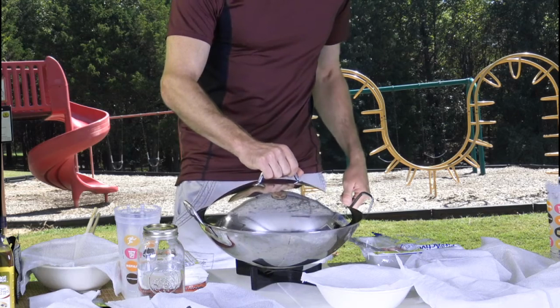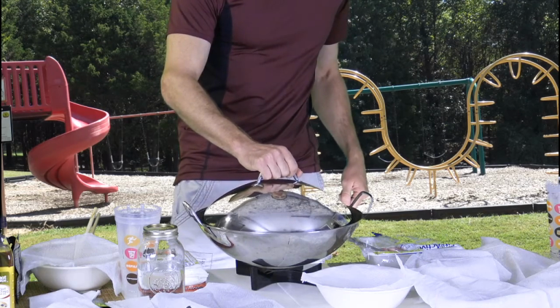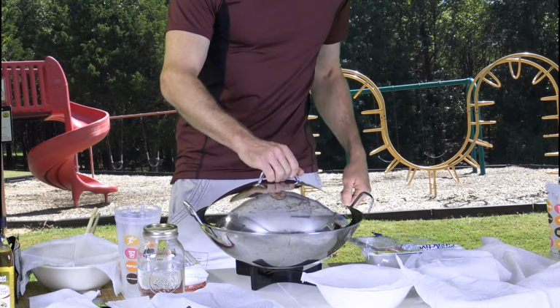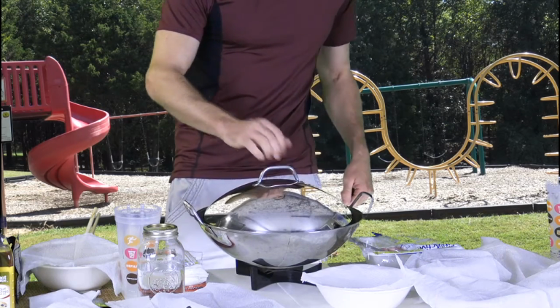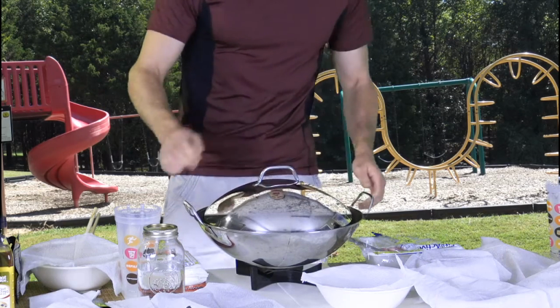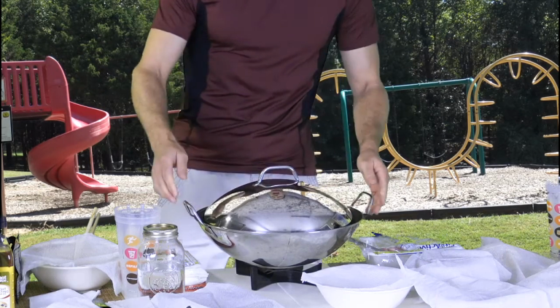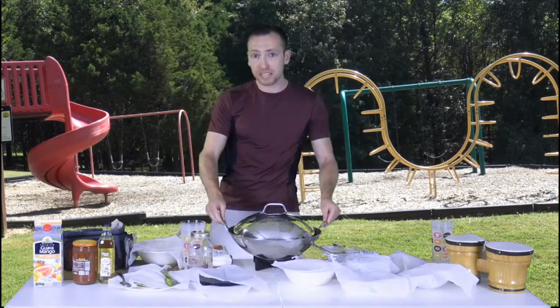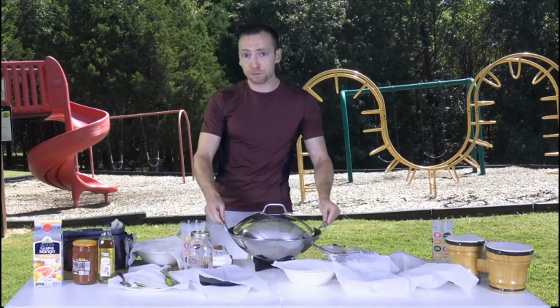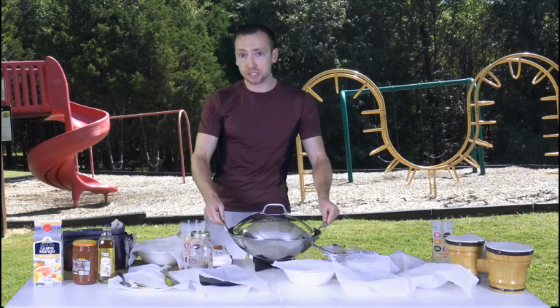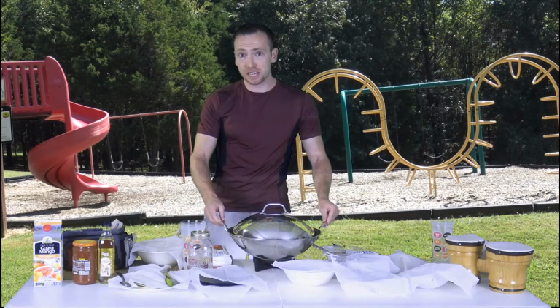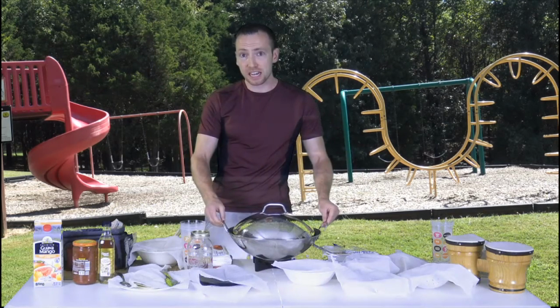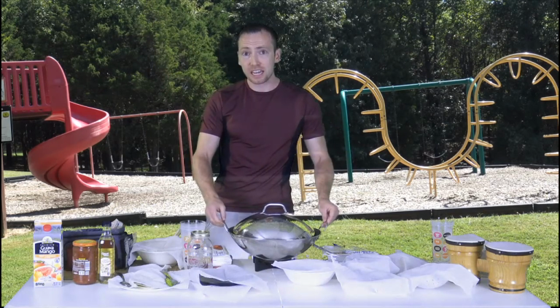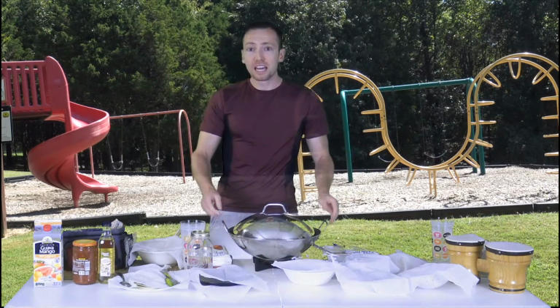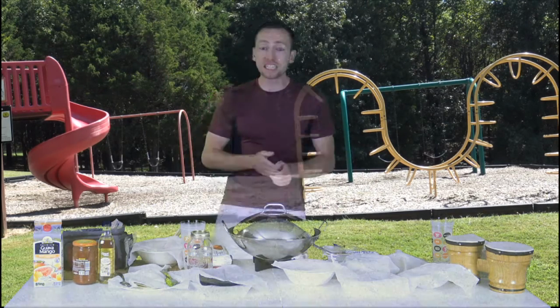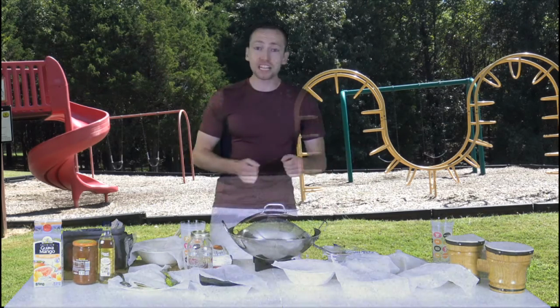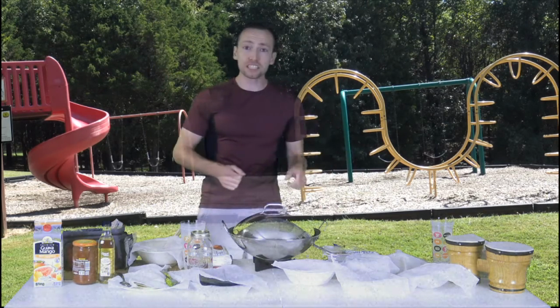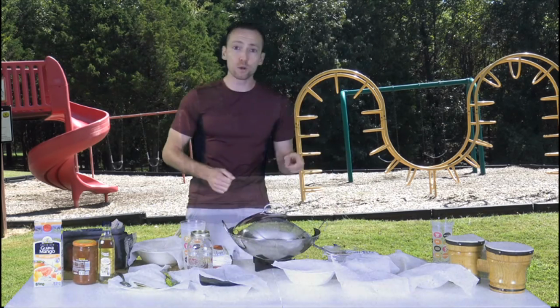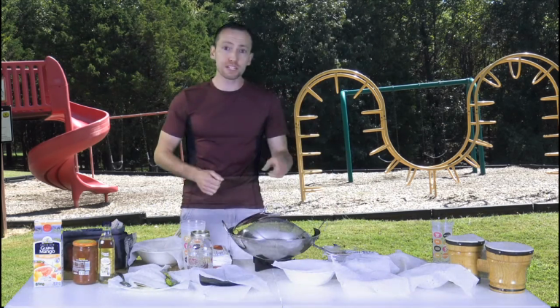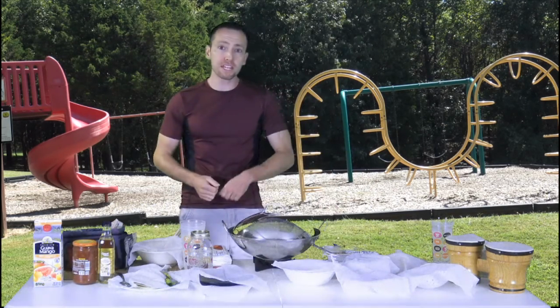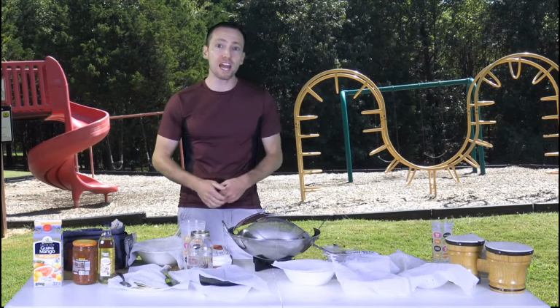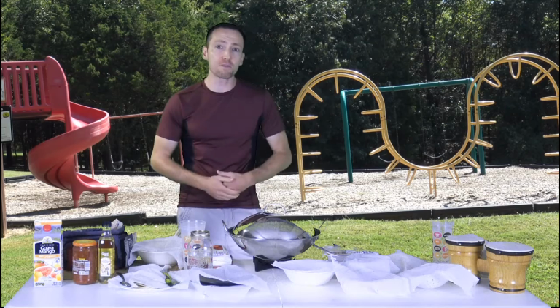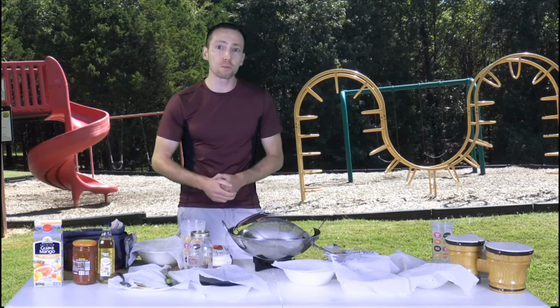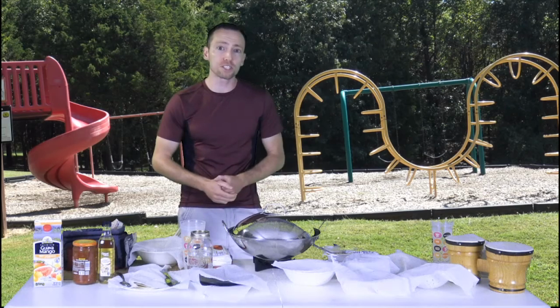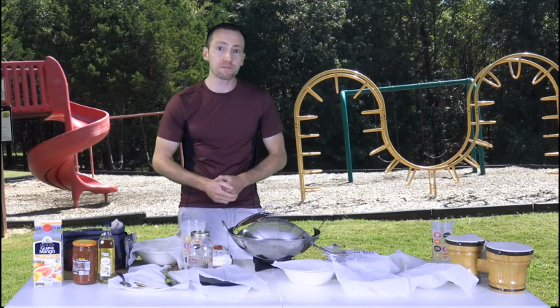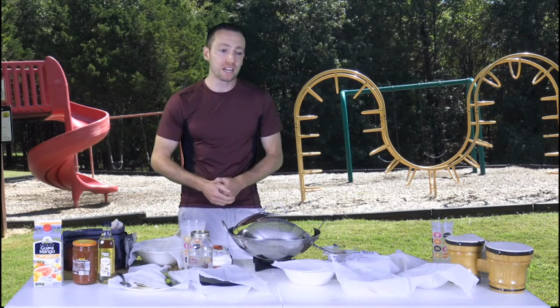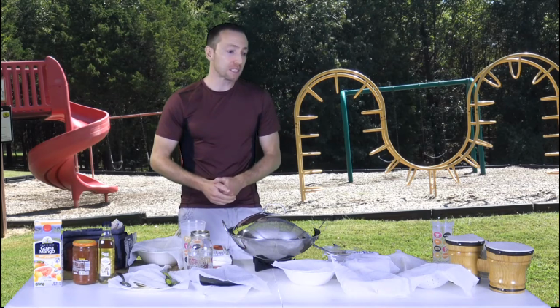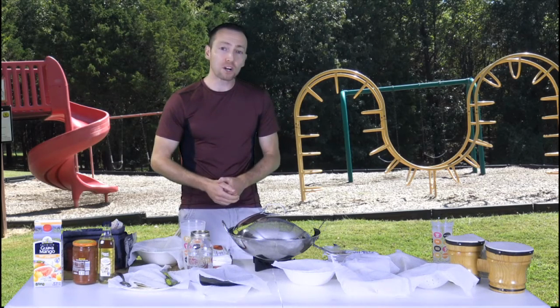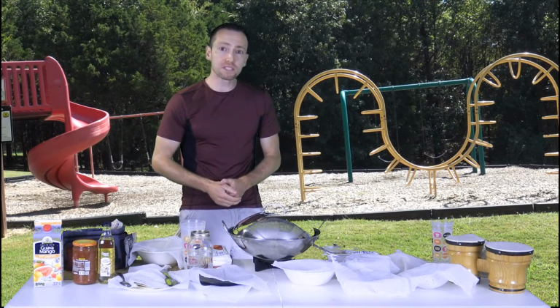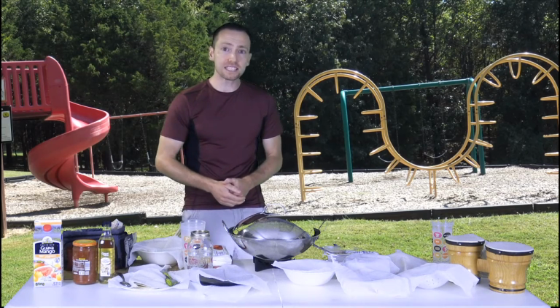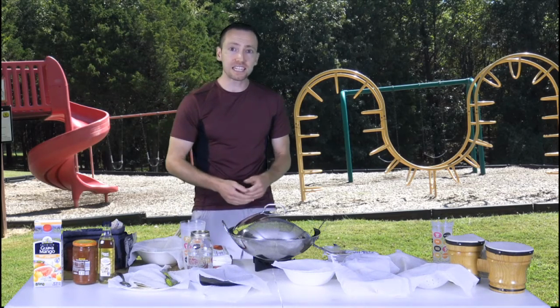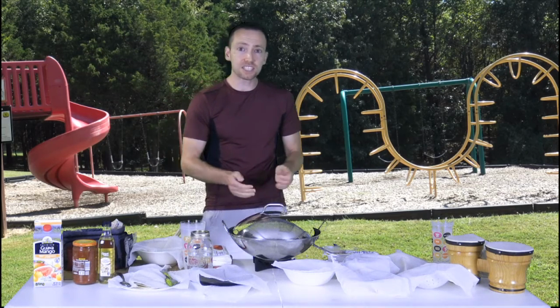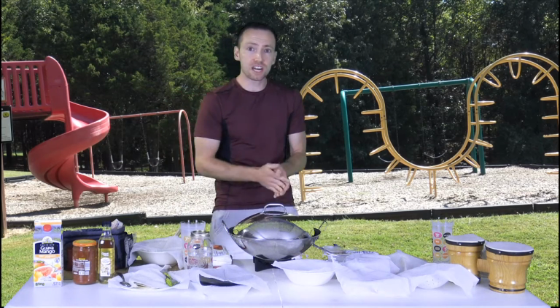I have a special guest for you today. He's a nationally touring comedian and former chef. Let's welcome Dusty Slade to the show.